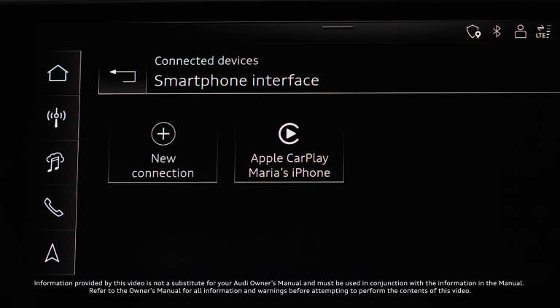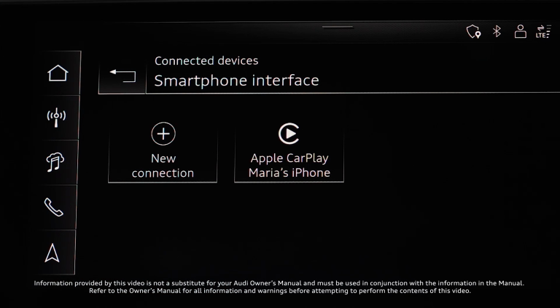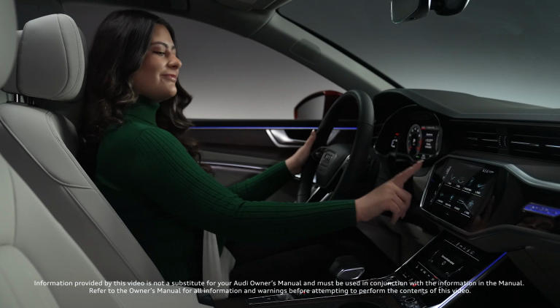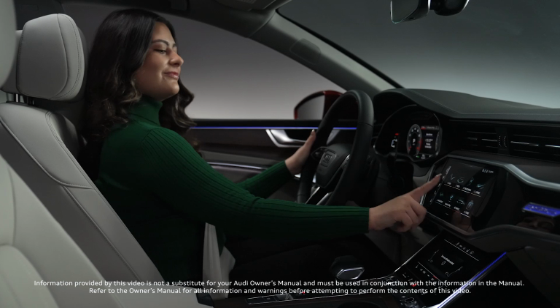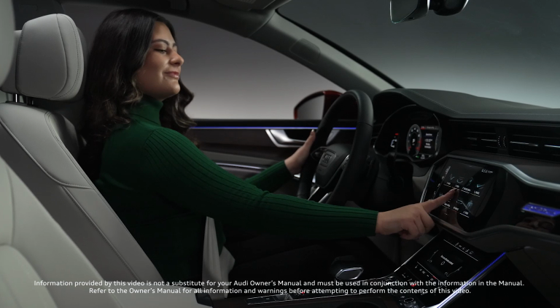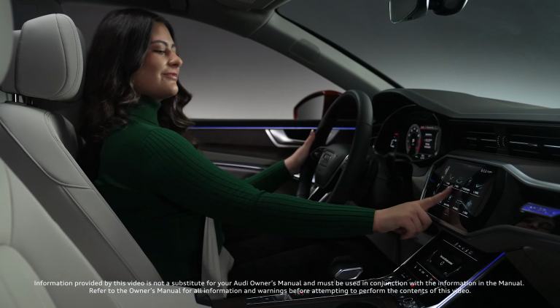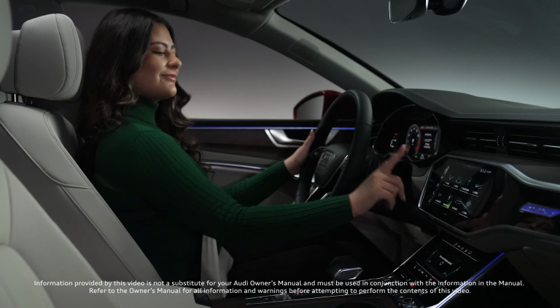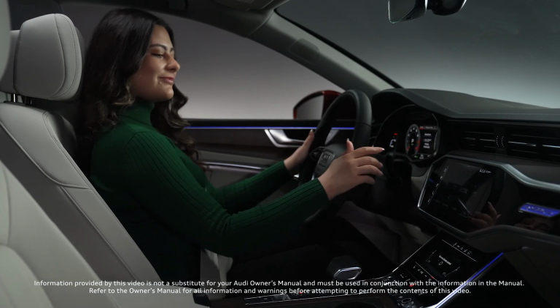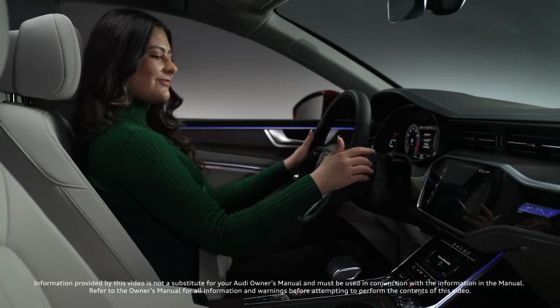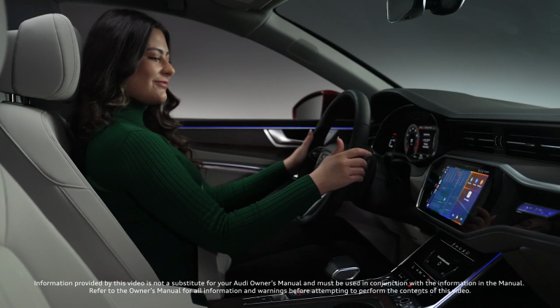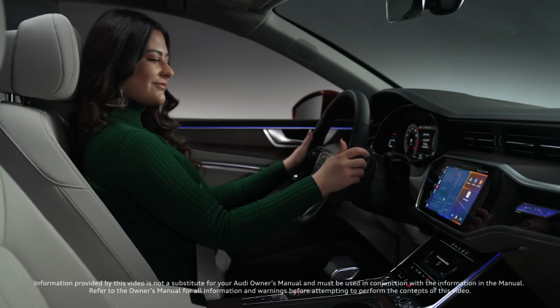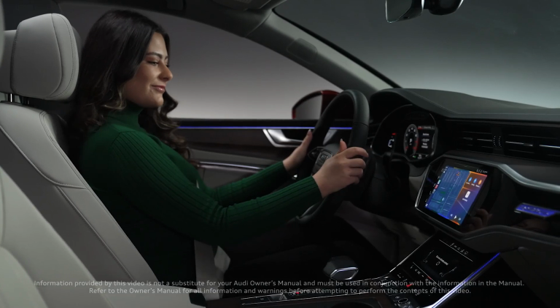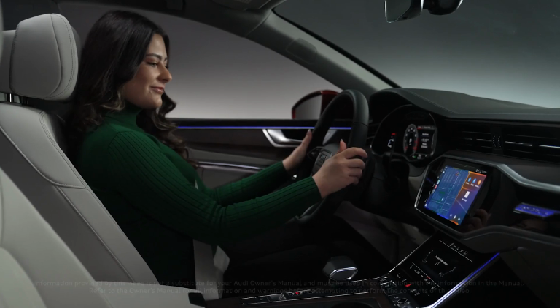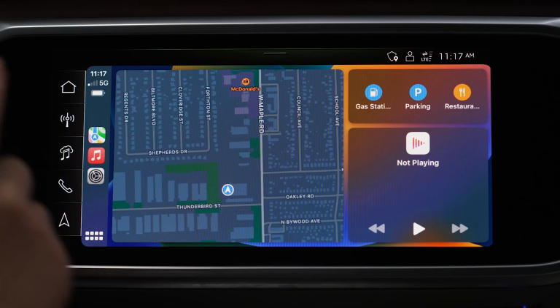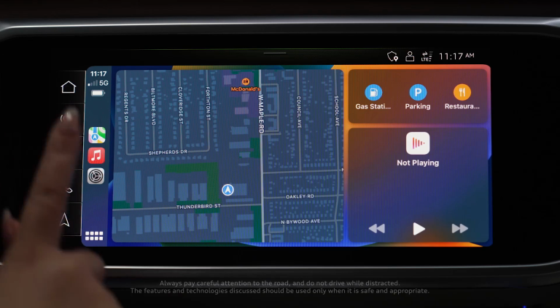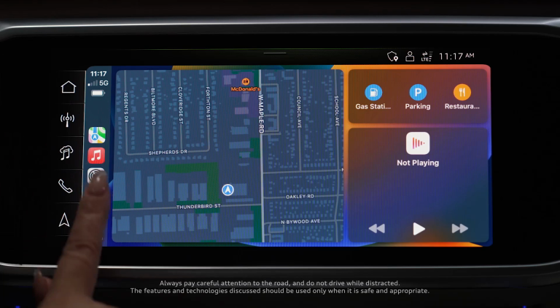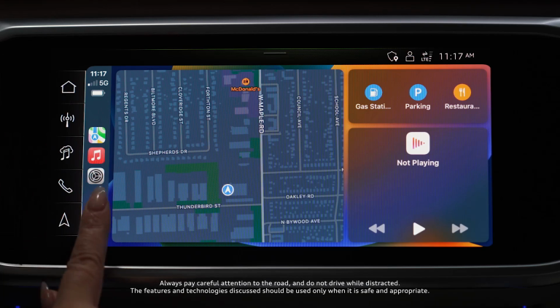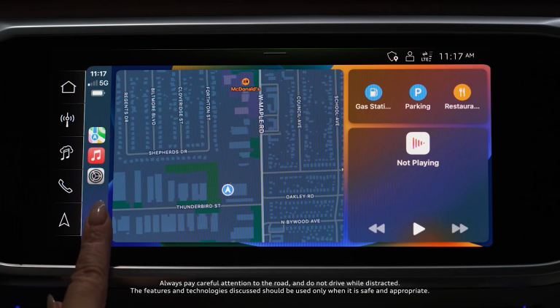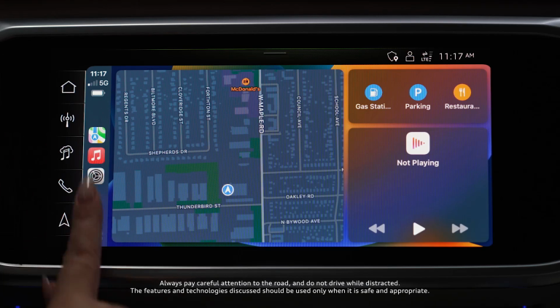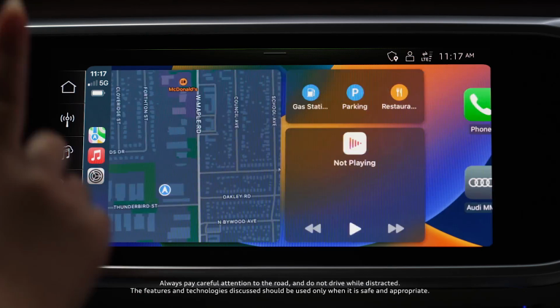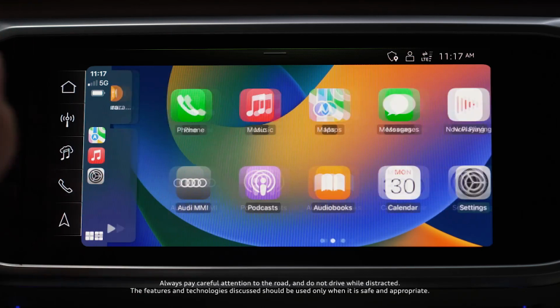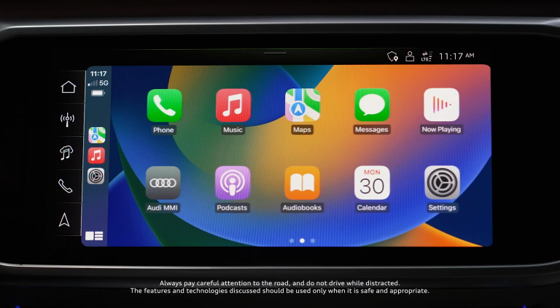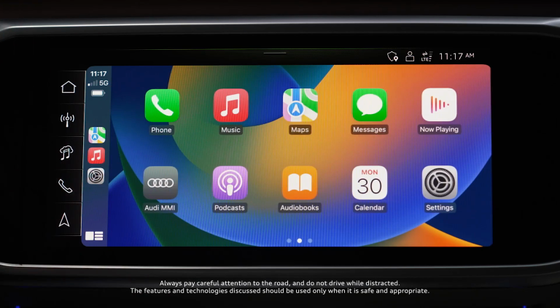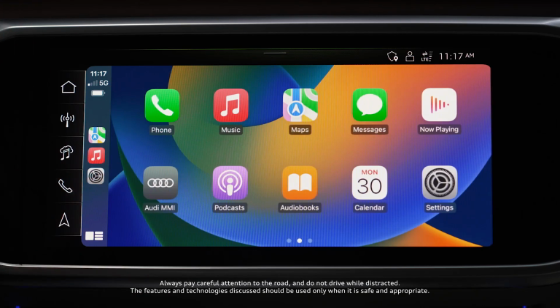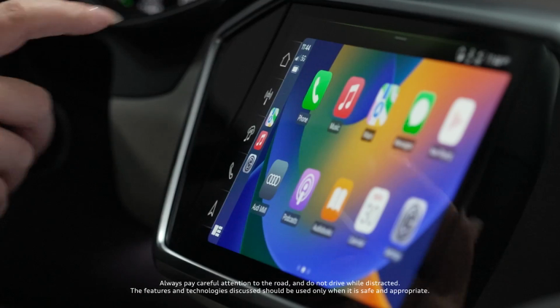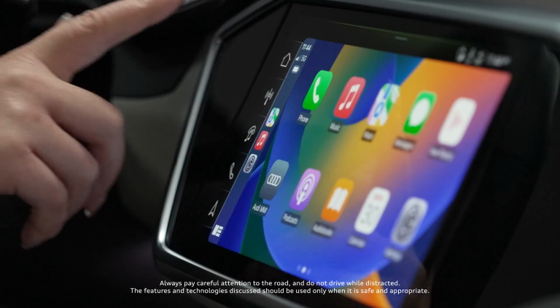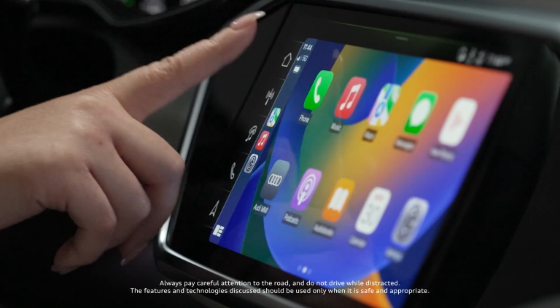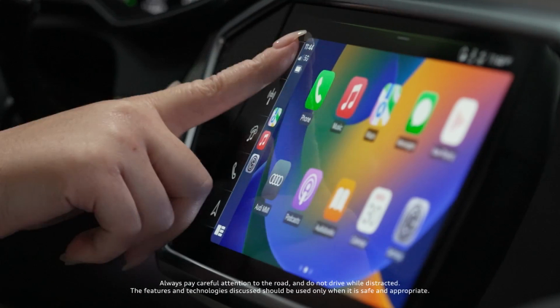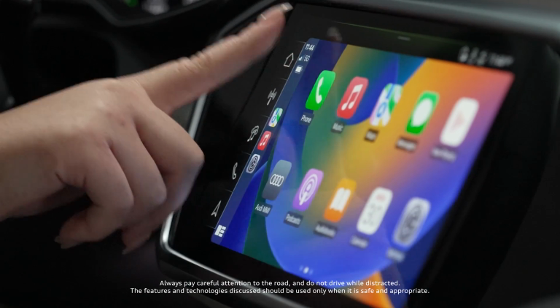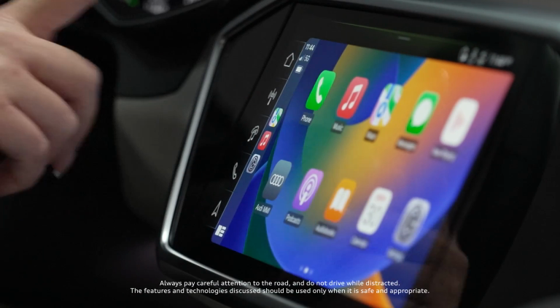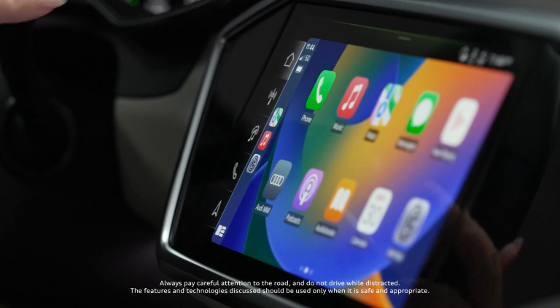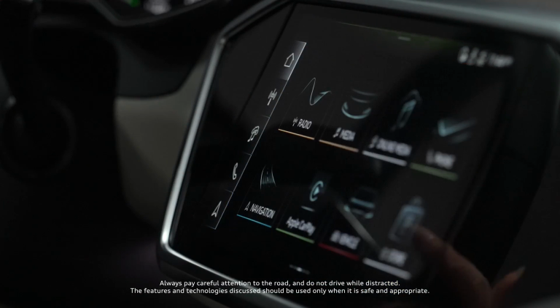With Apple CarPlay, your Audi delivers connectivity, entertainment, and convenience.